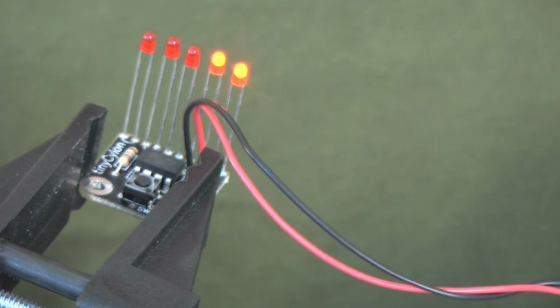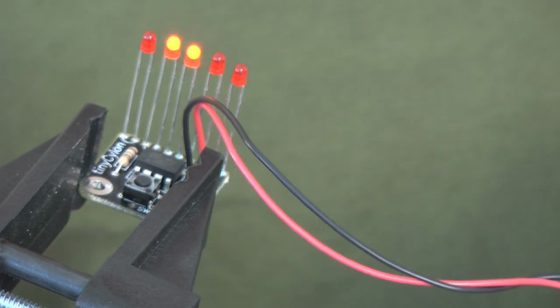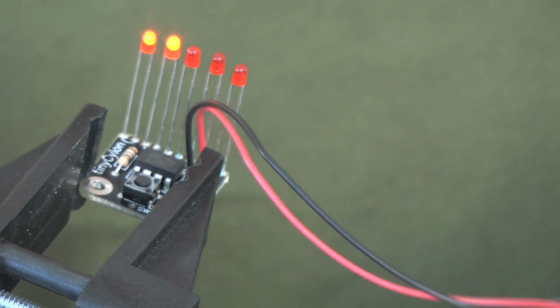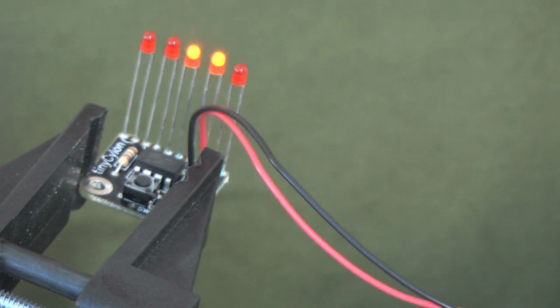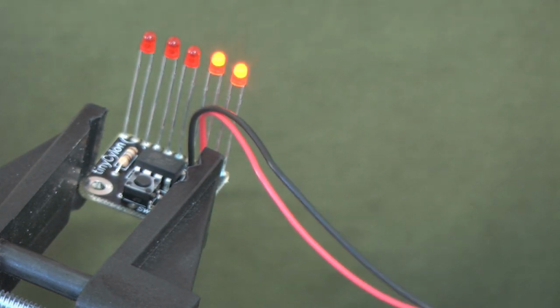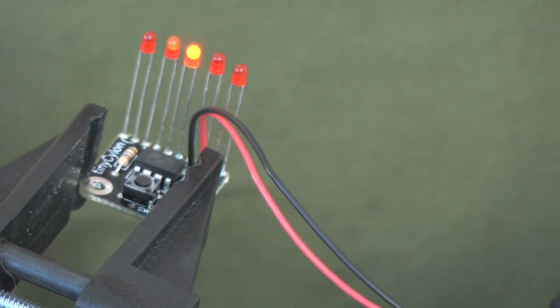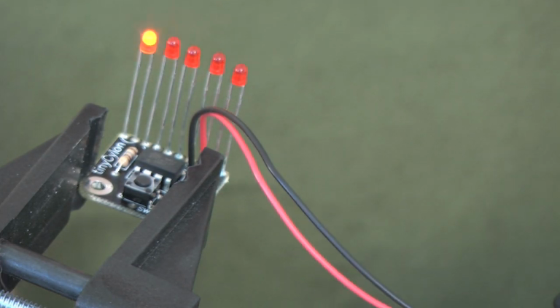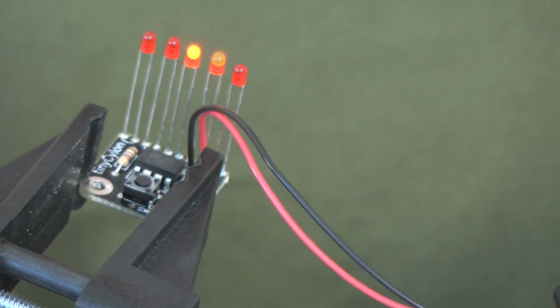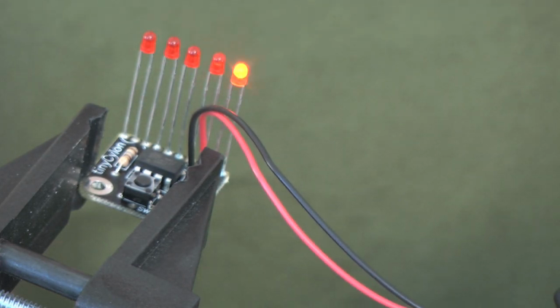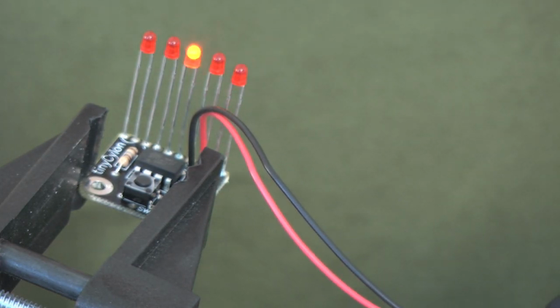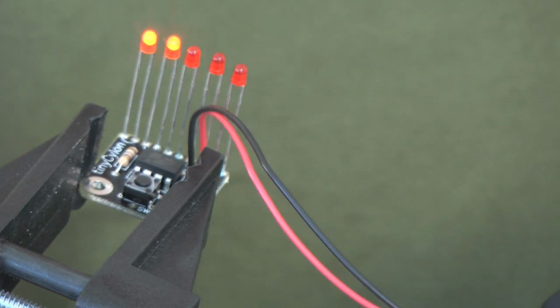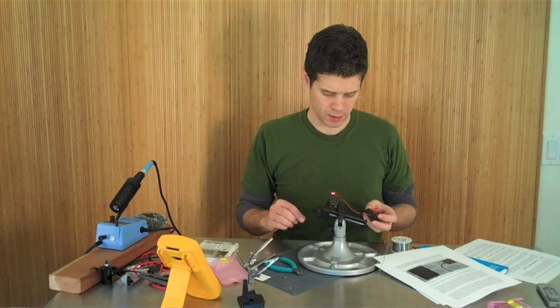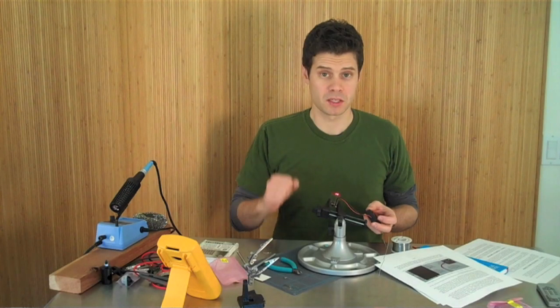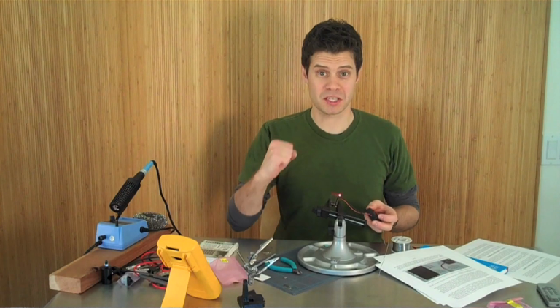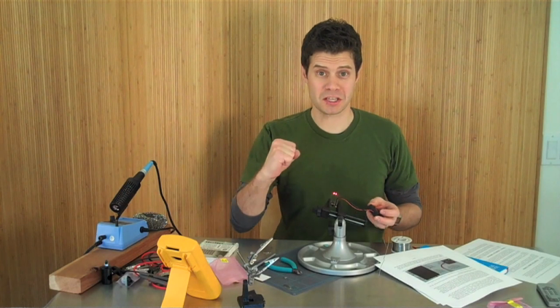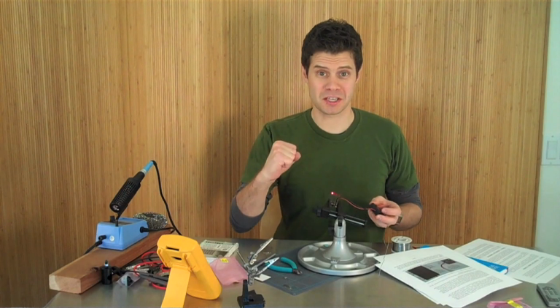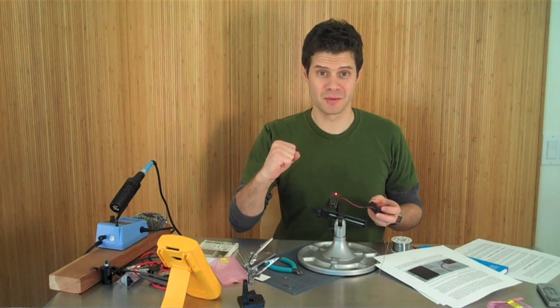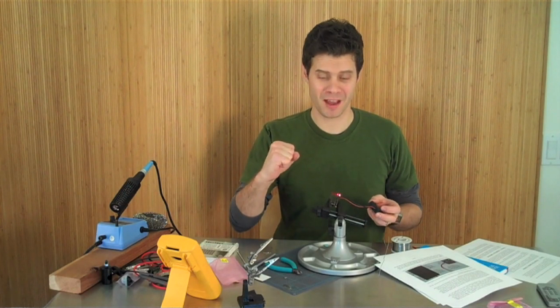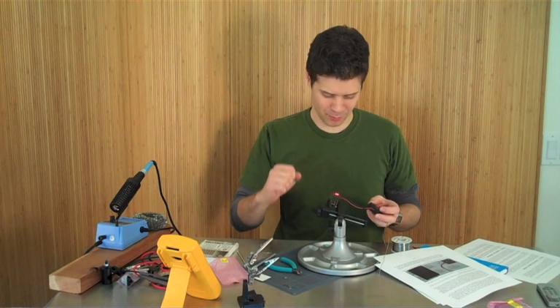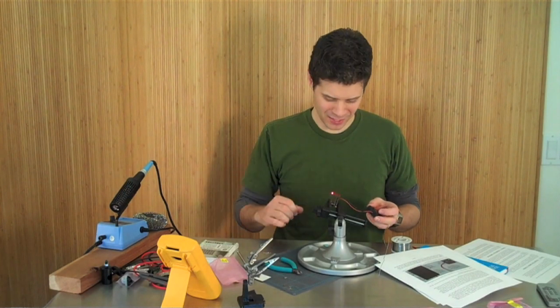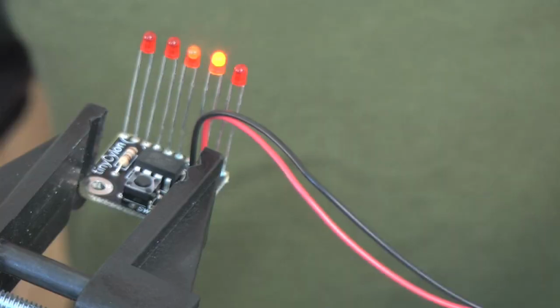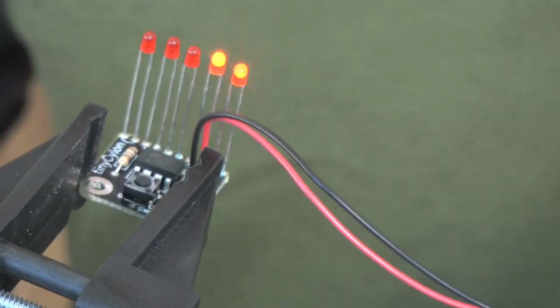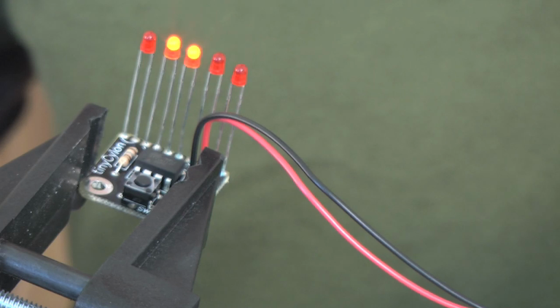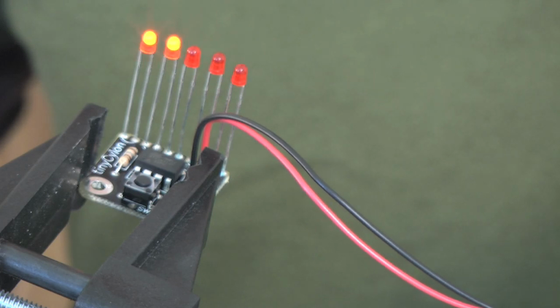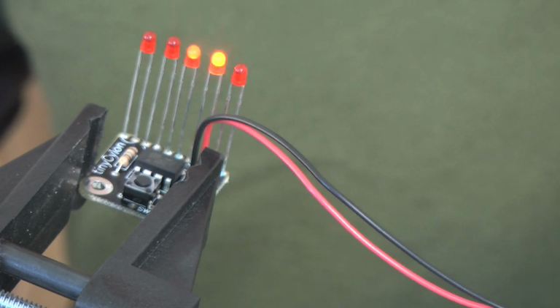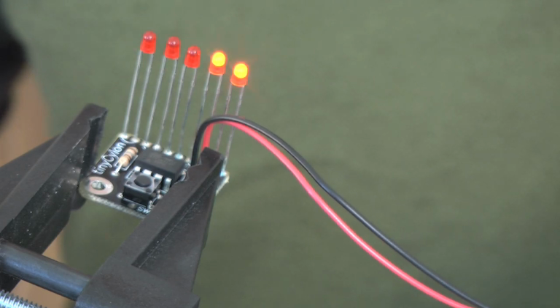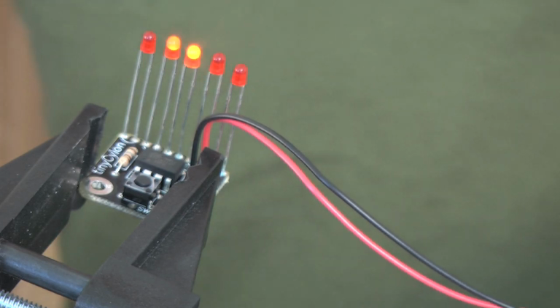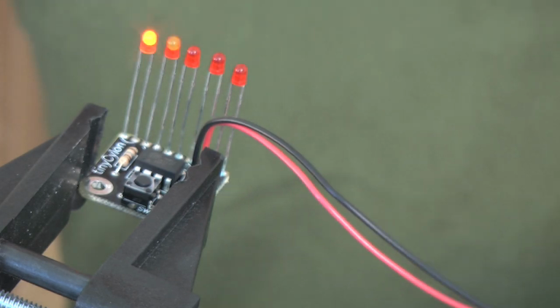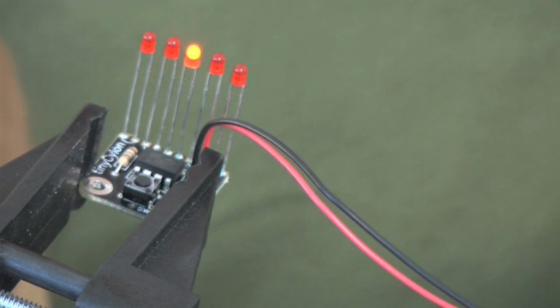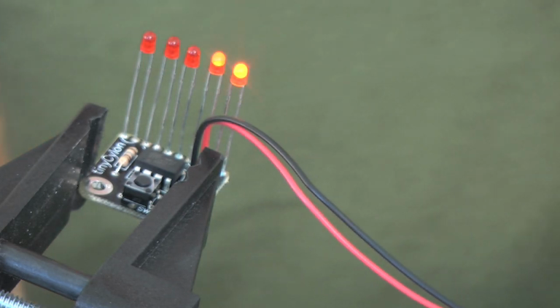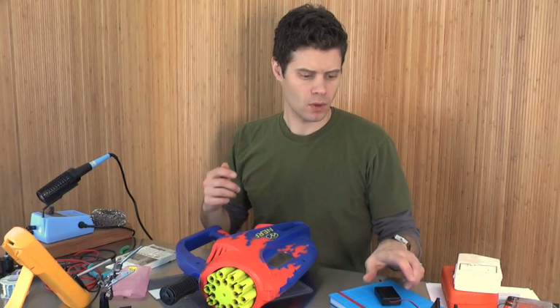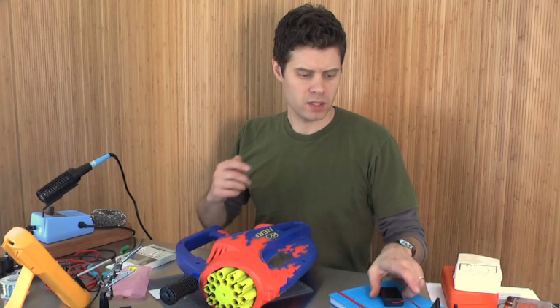I'm going to test it out. Turn it on. Success! We have blinking LEDs. I love it. Looks great.